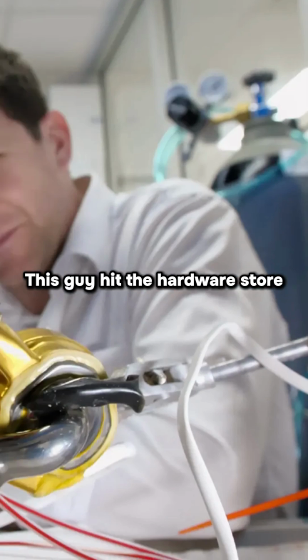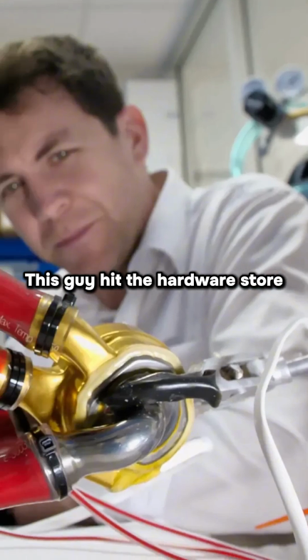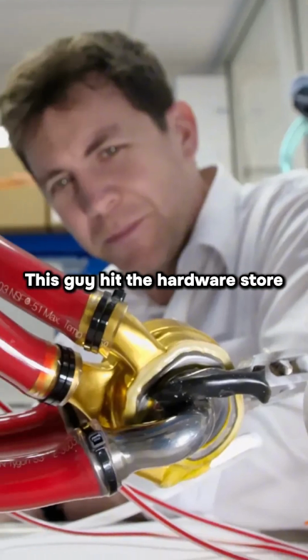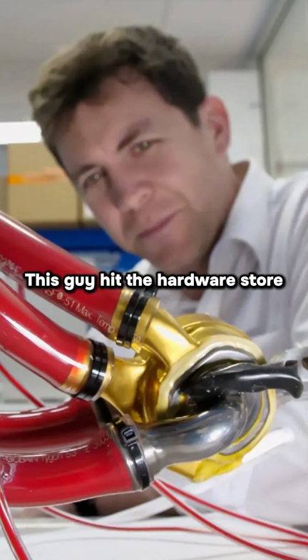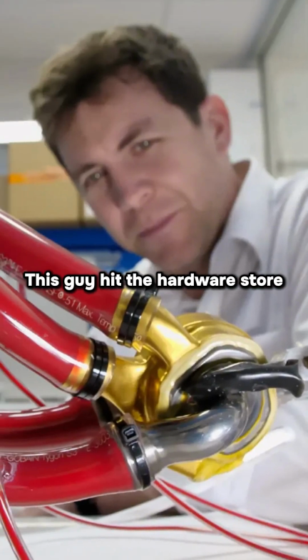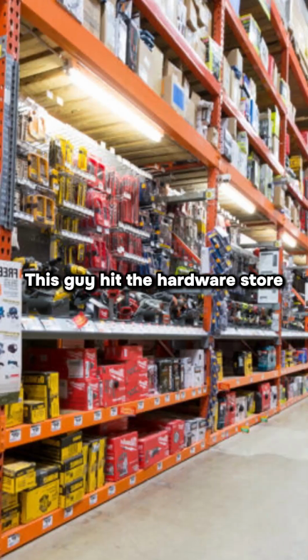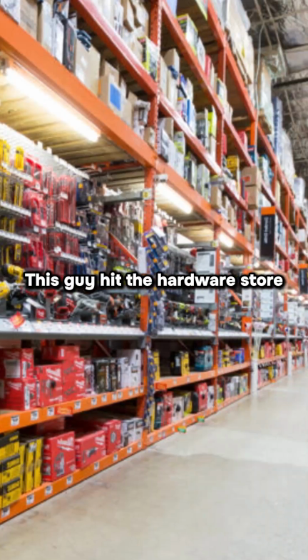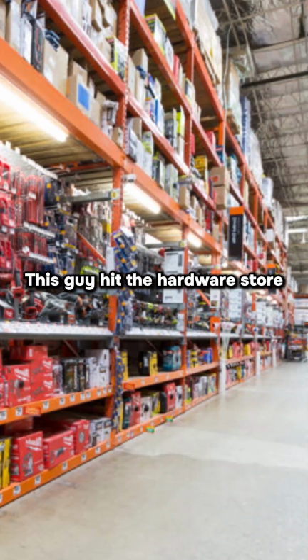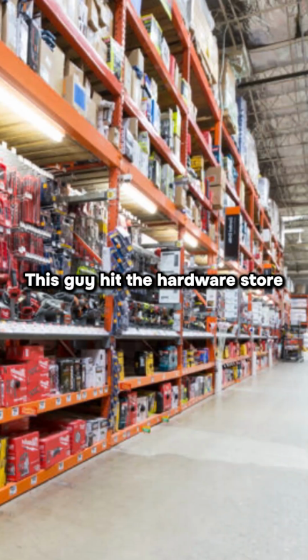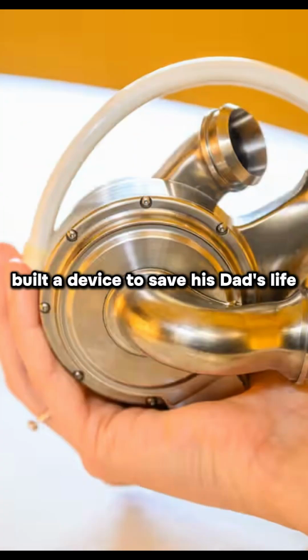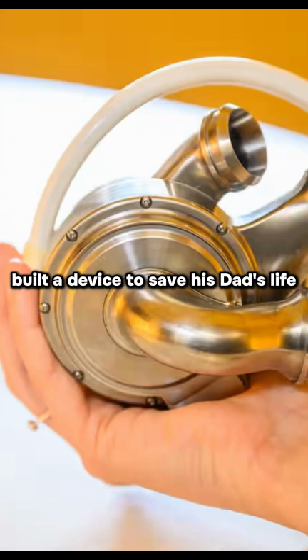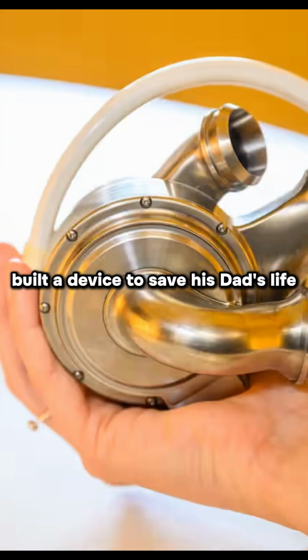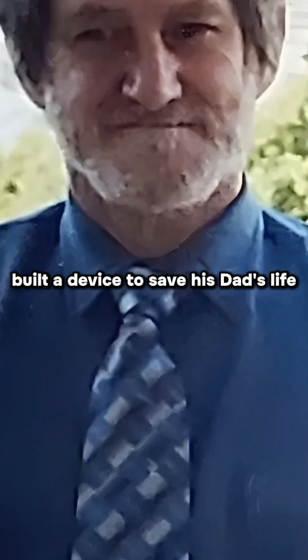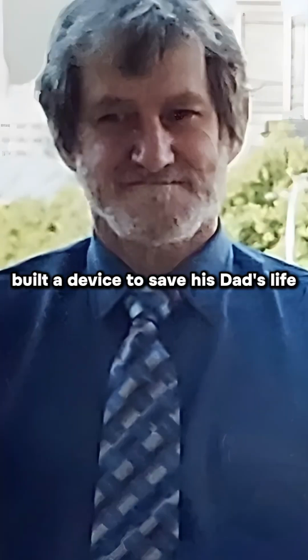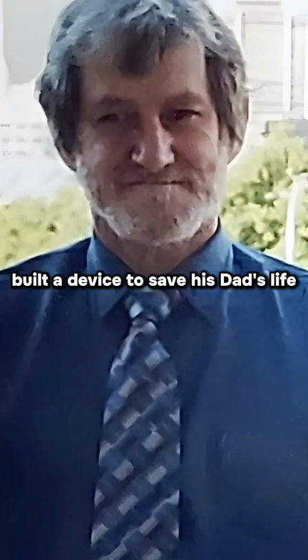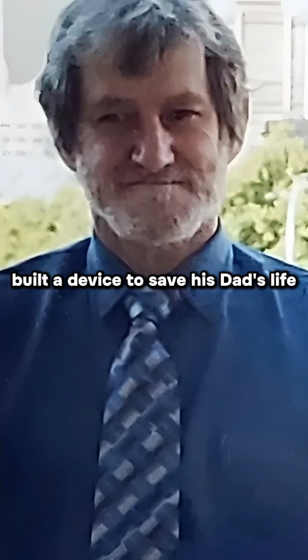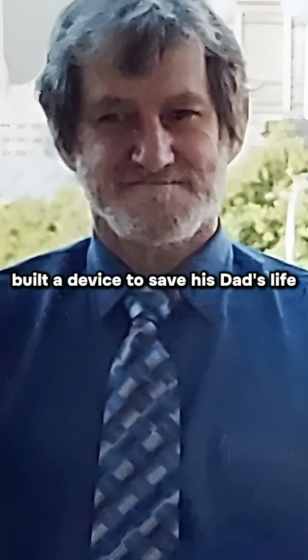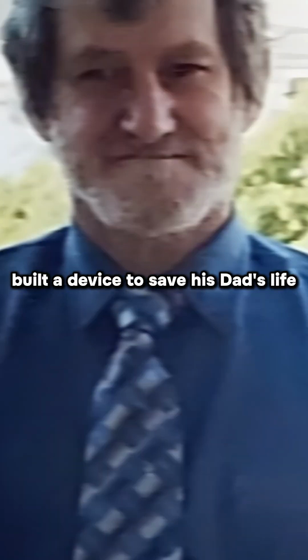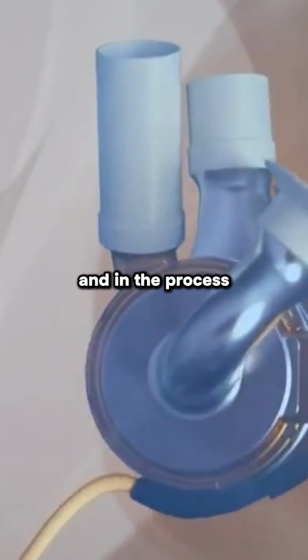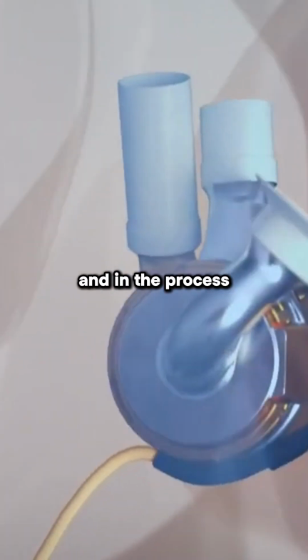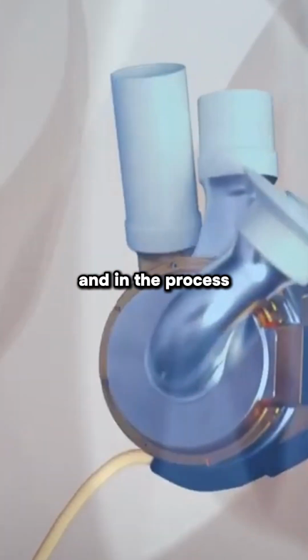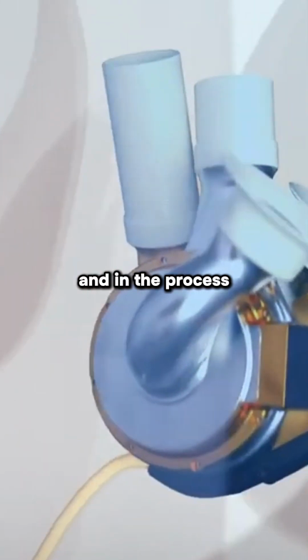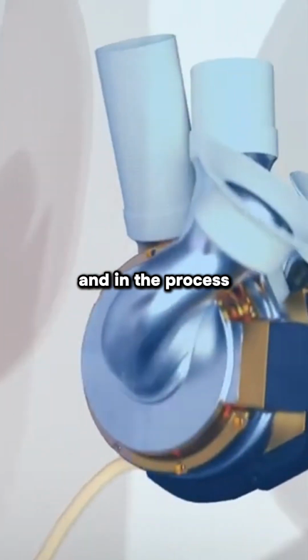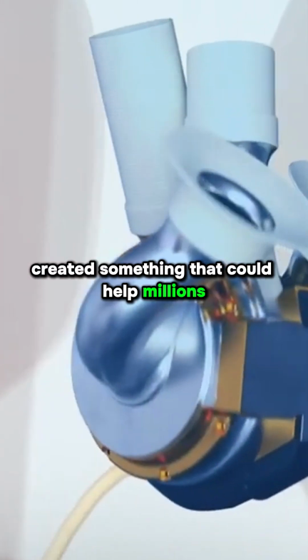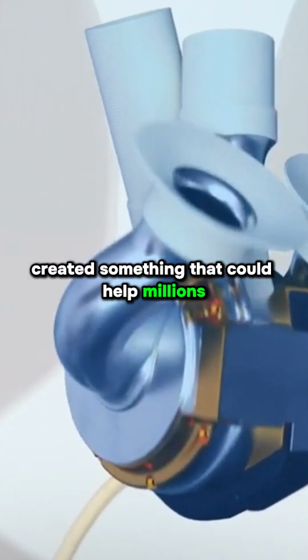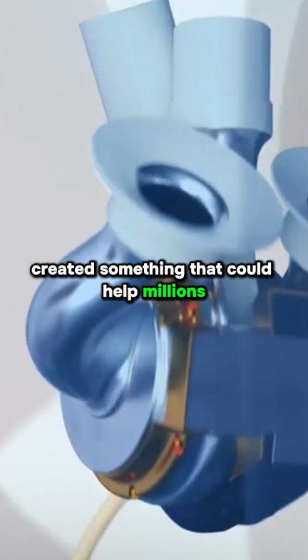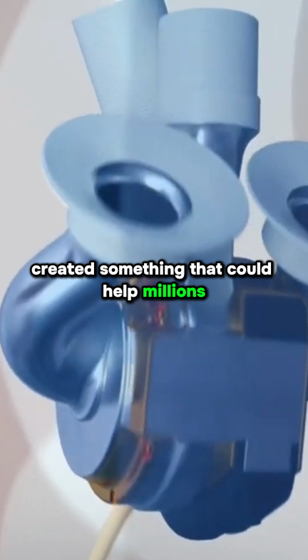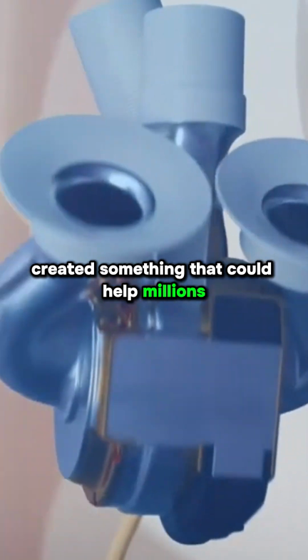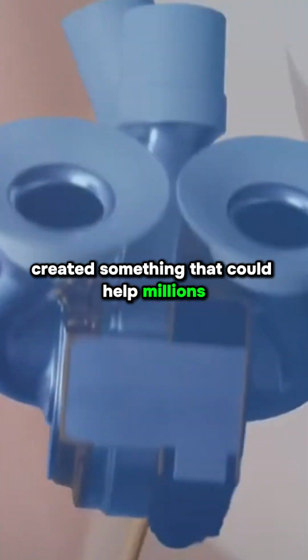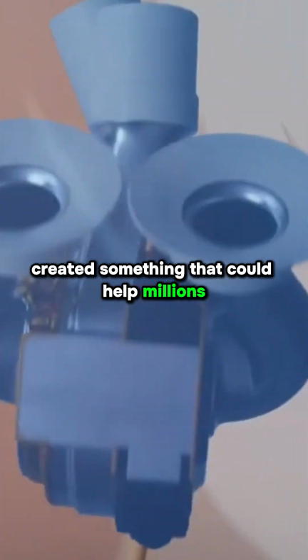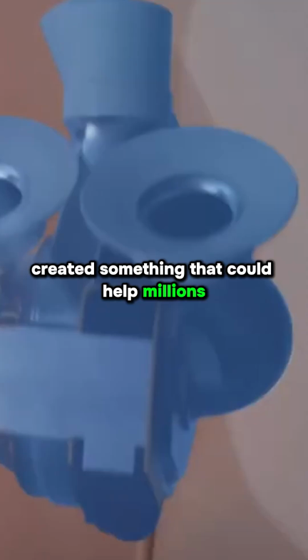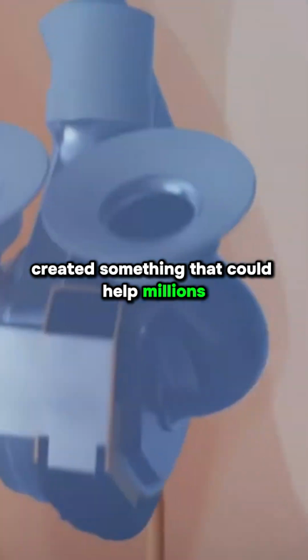This guy hit the hardware store, built a device to save his dad's life, and in the process created something that could help millions.